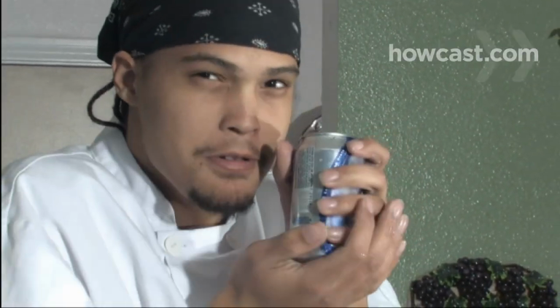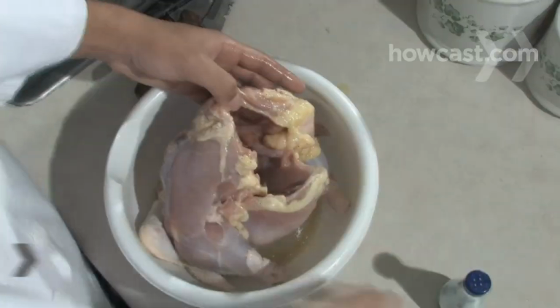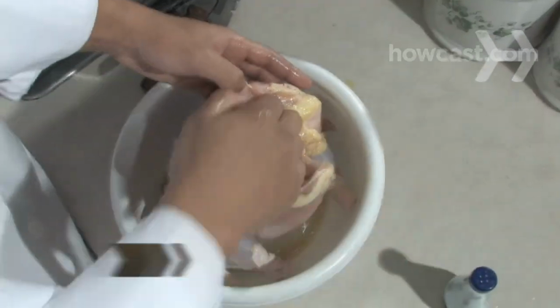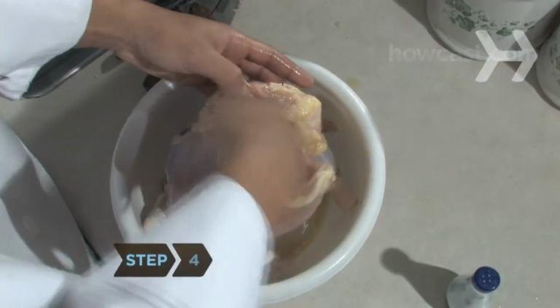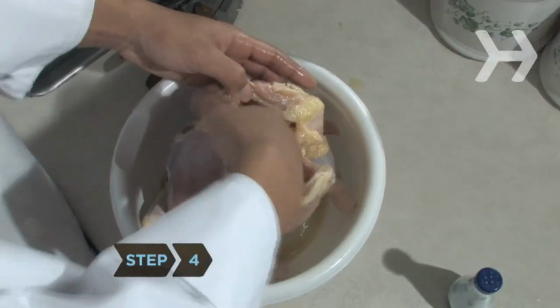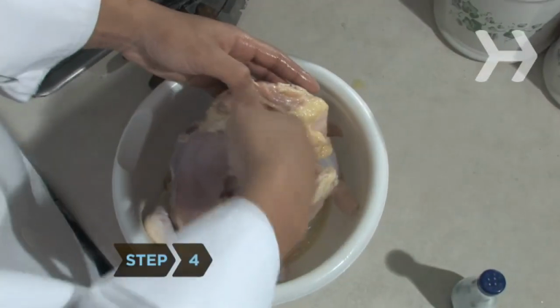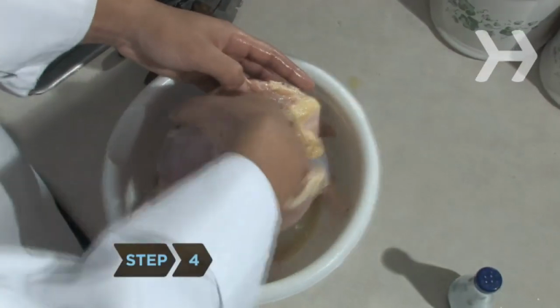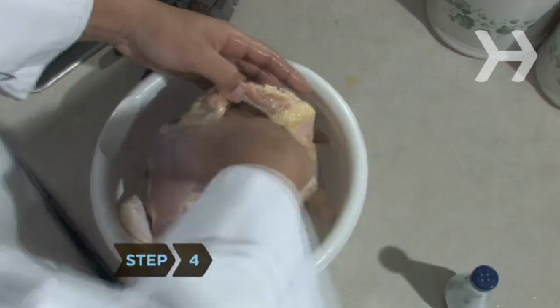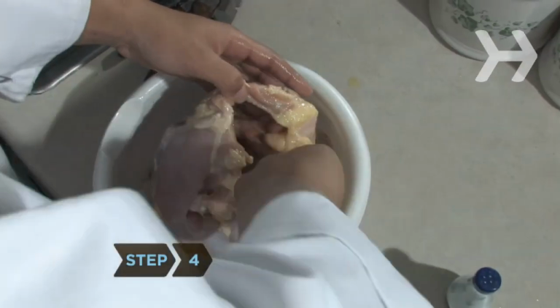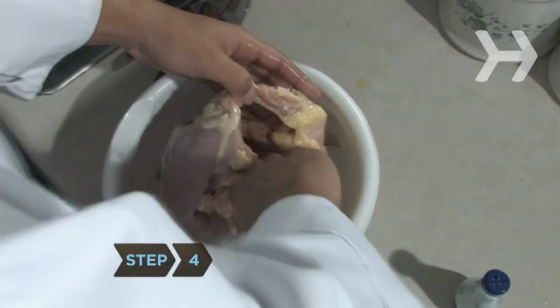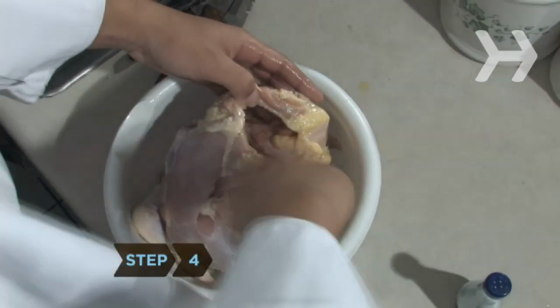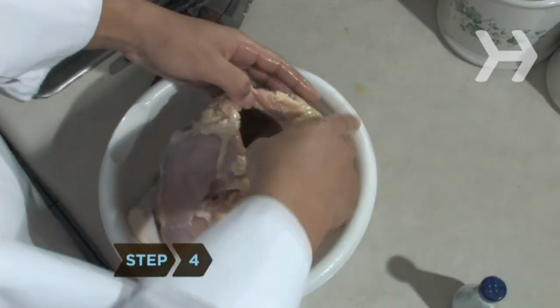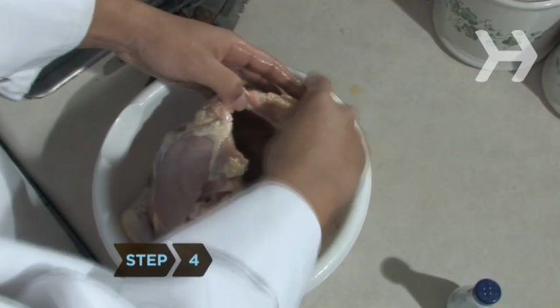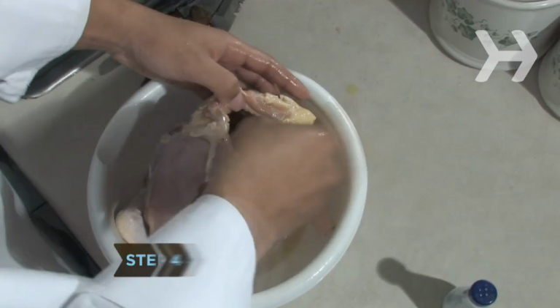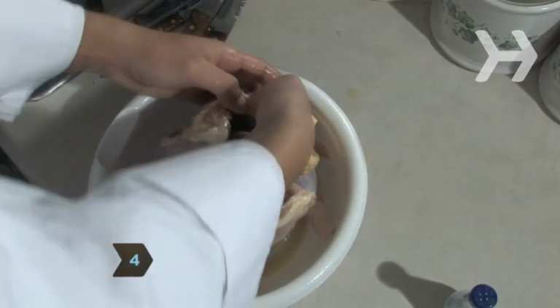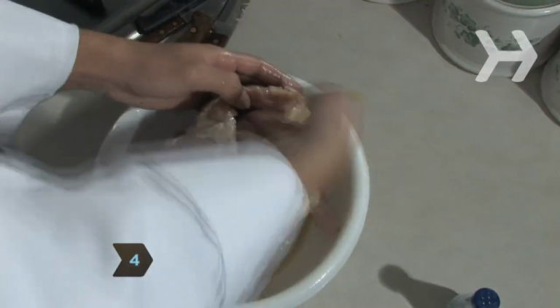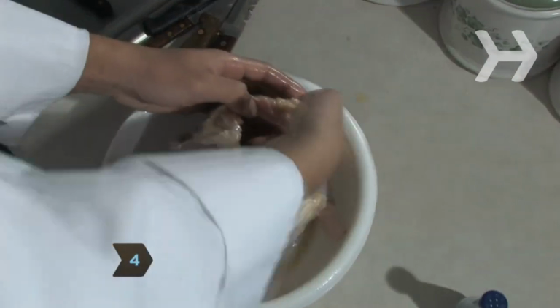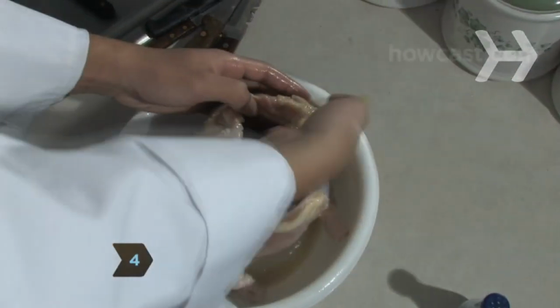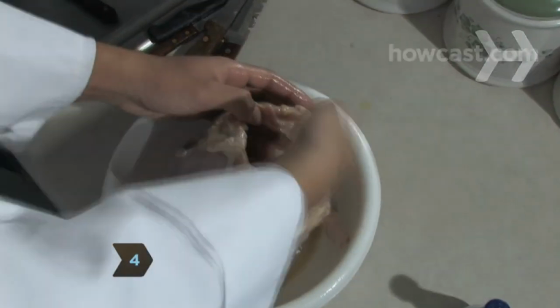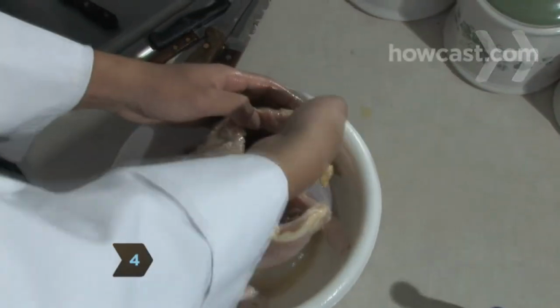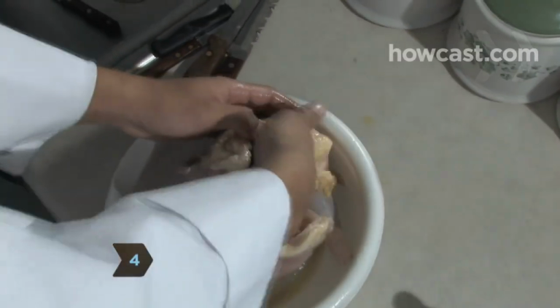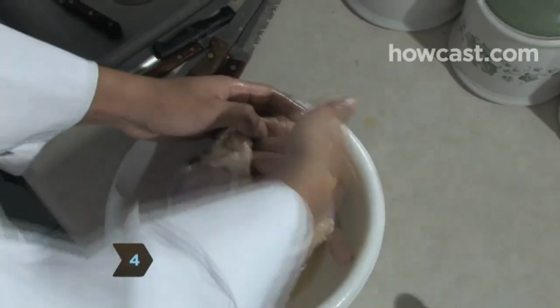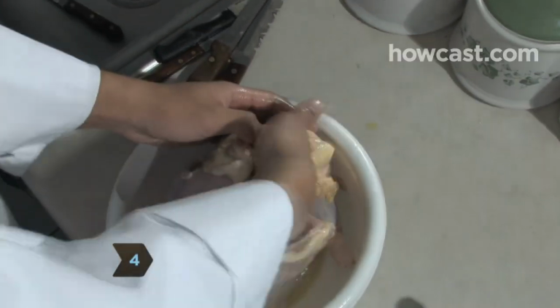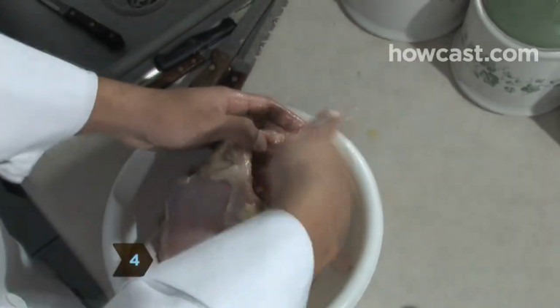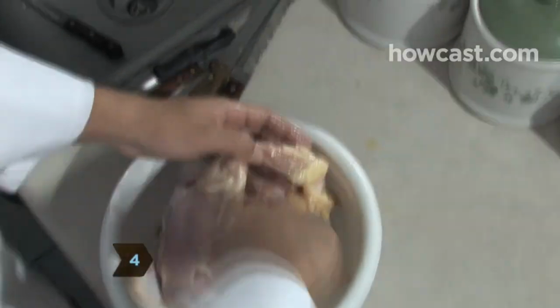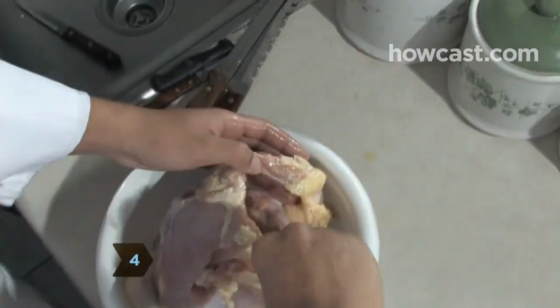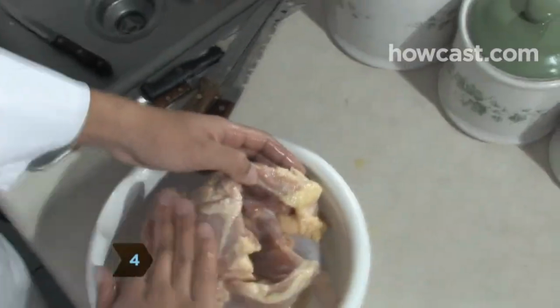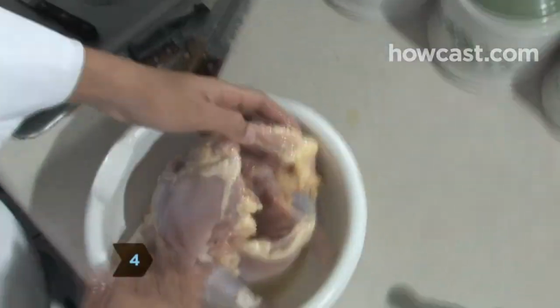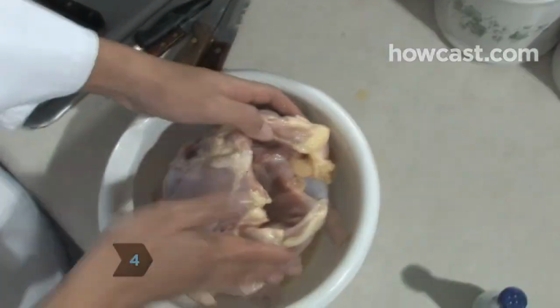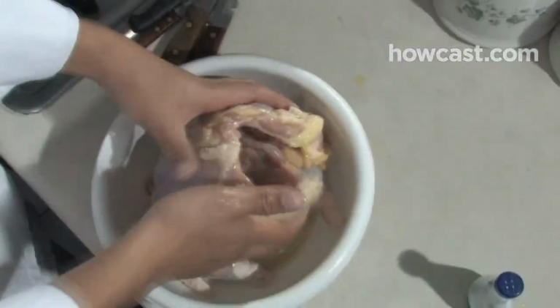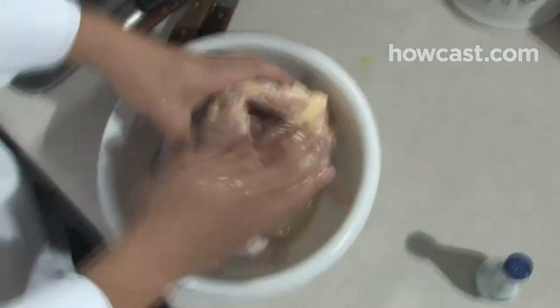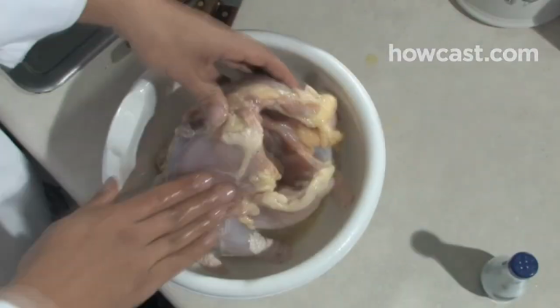Step 4: Rub the chicken inside and out with the oil, dry rub, salt and pepper.